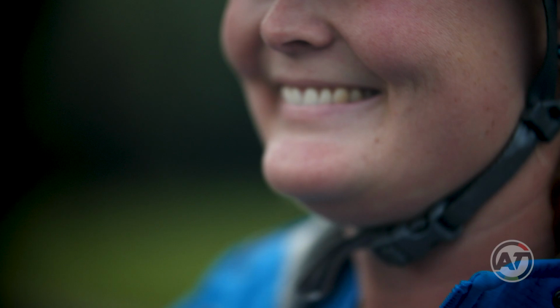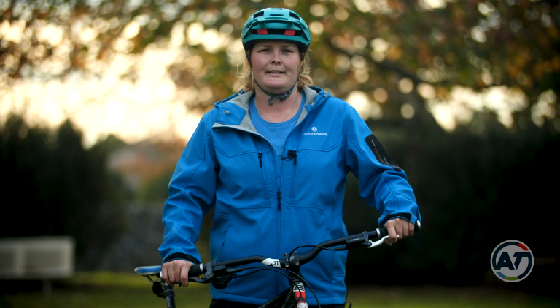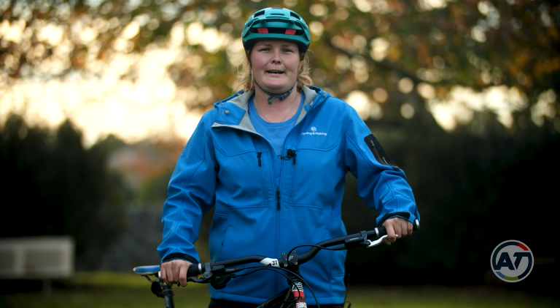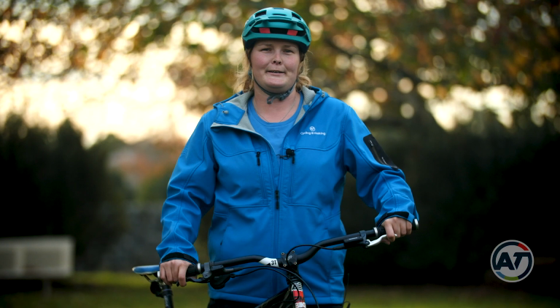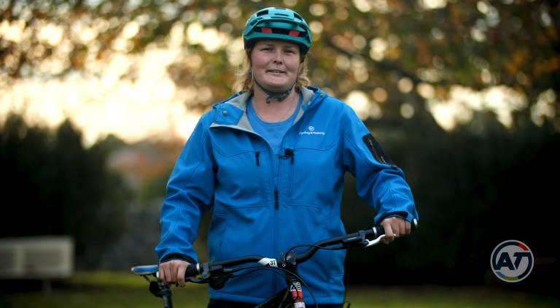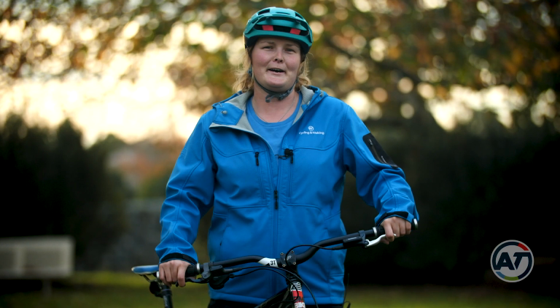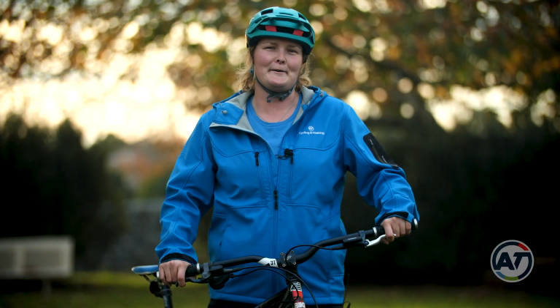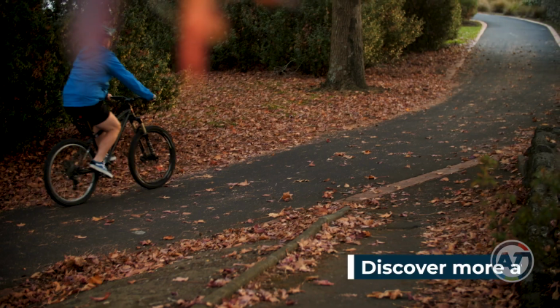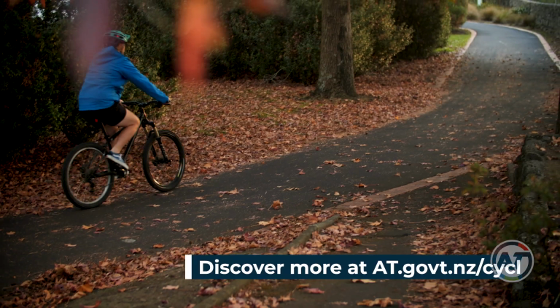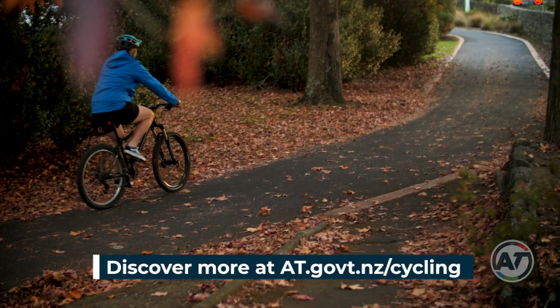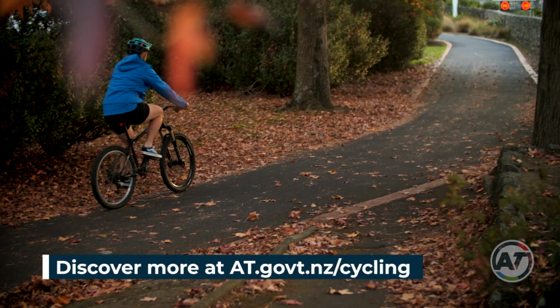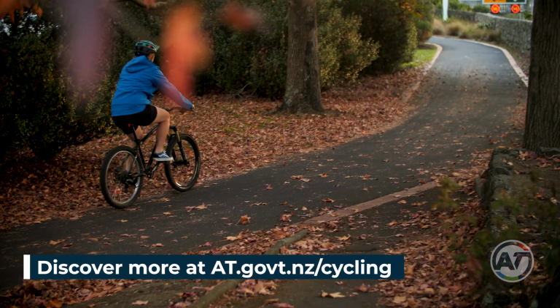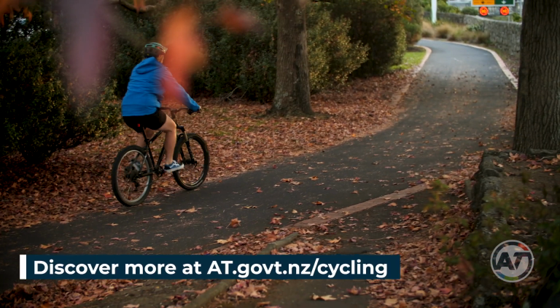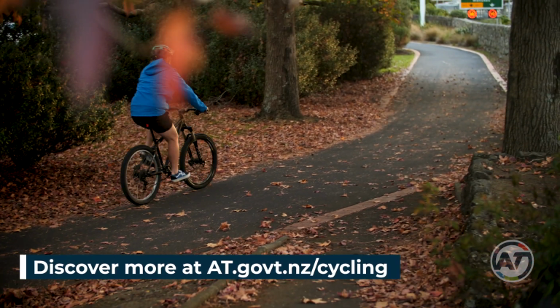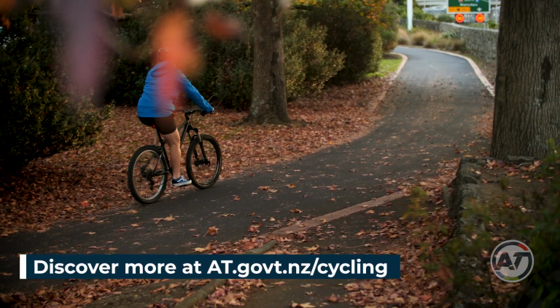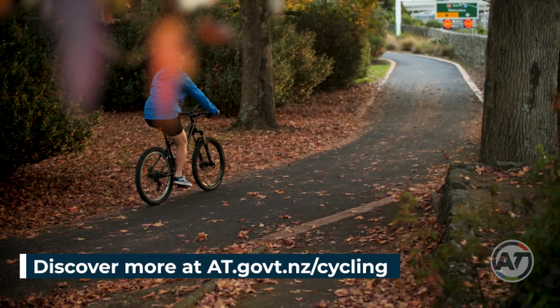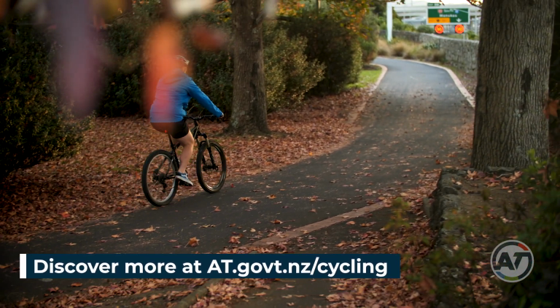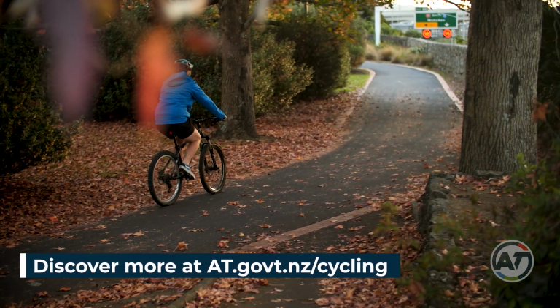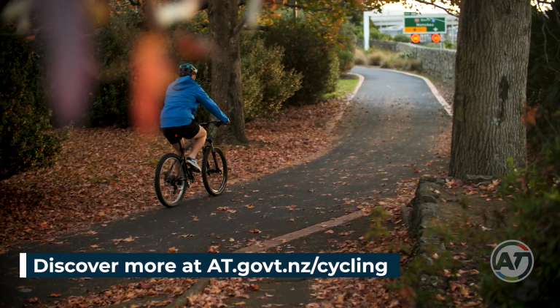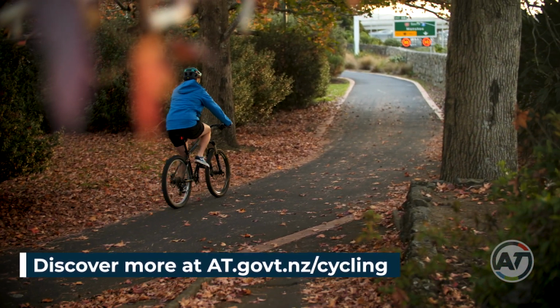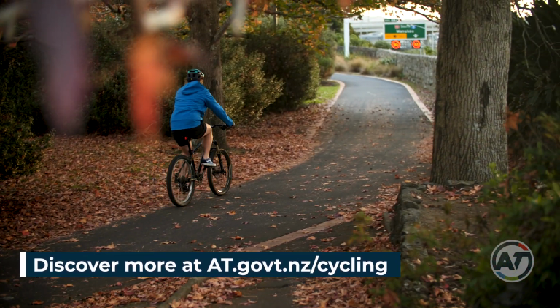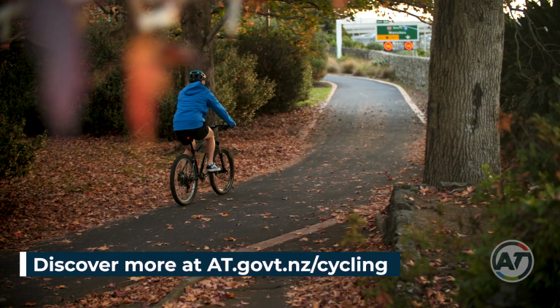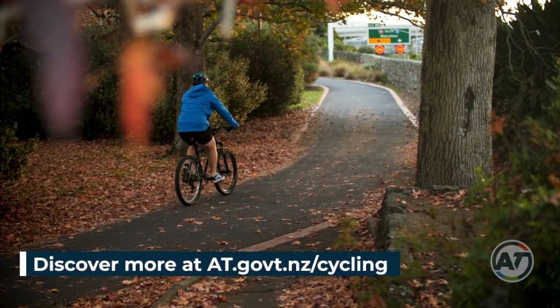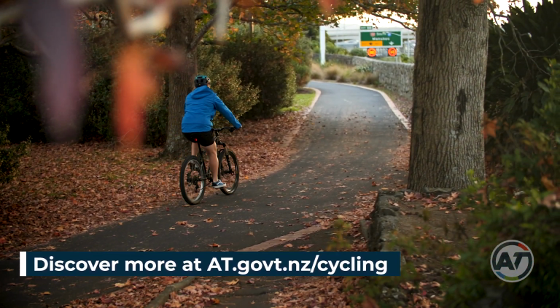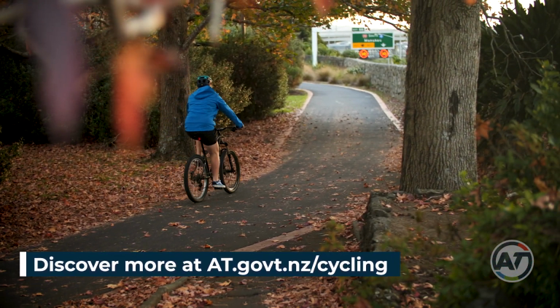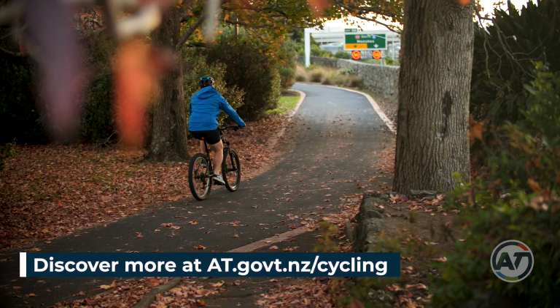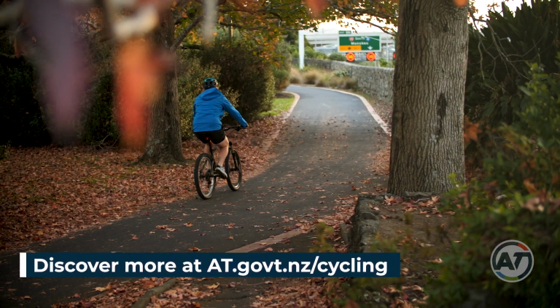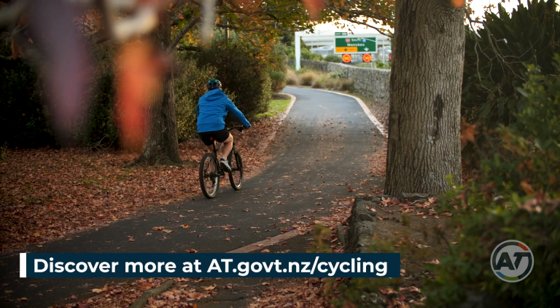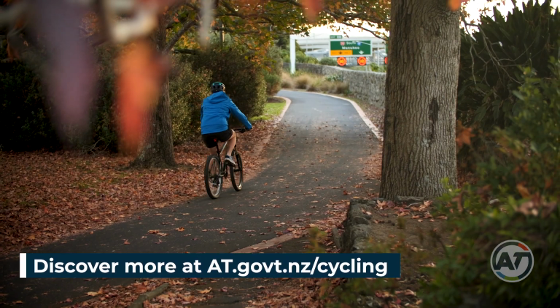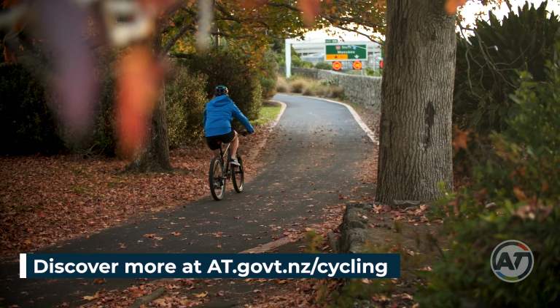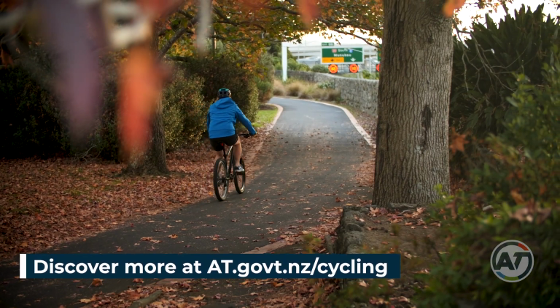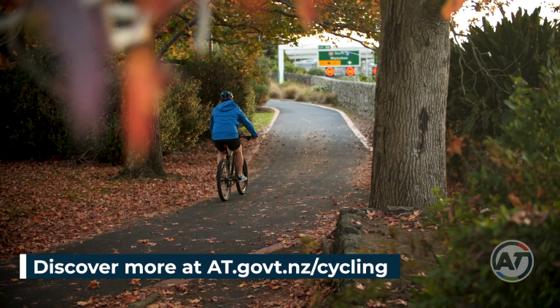Now you're good to go! For more tips and advice, check out at.govt.nz cycling.